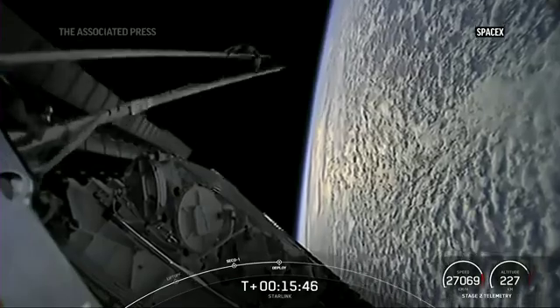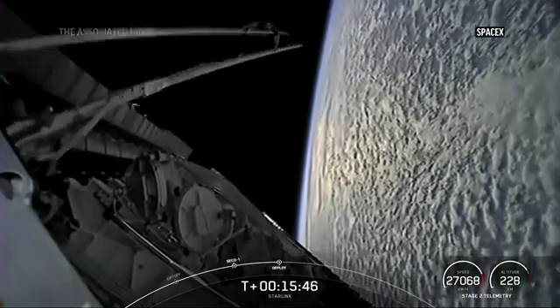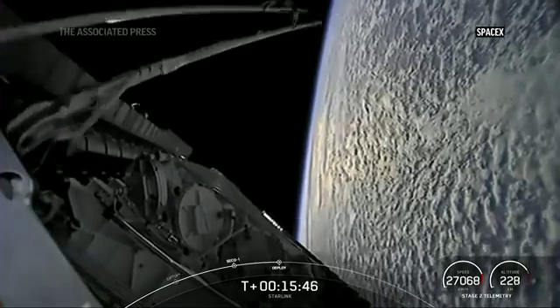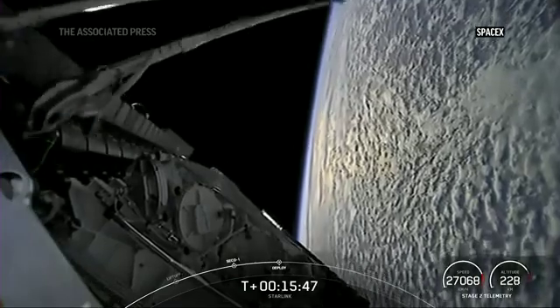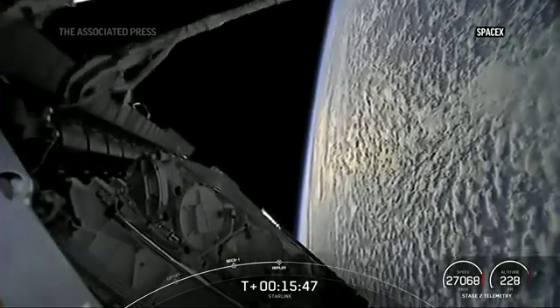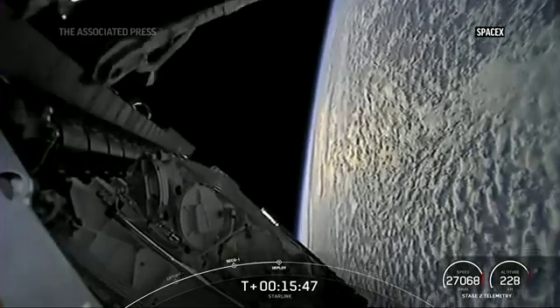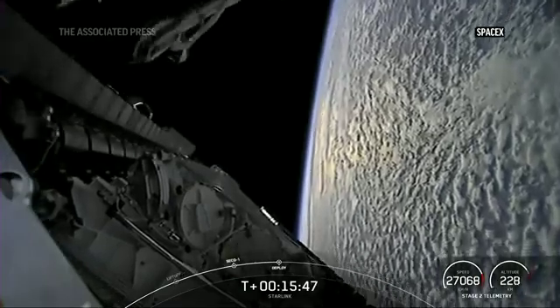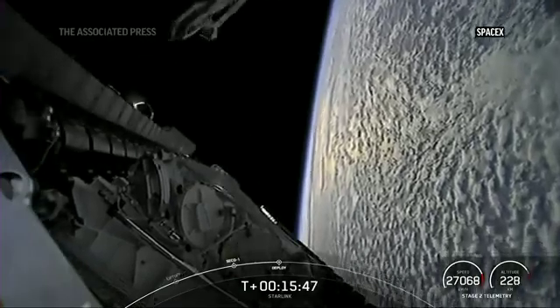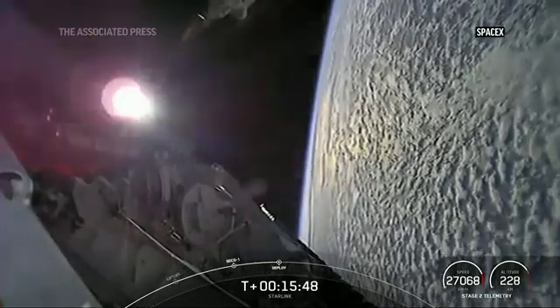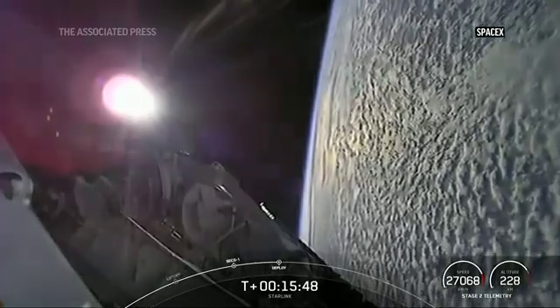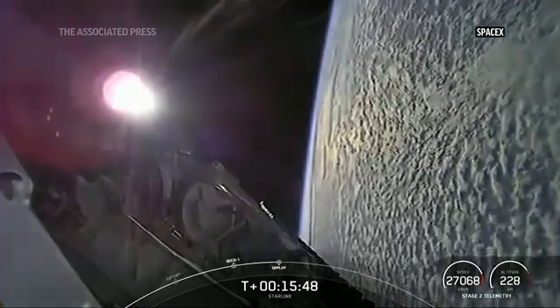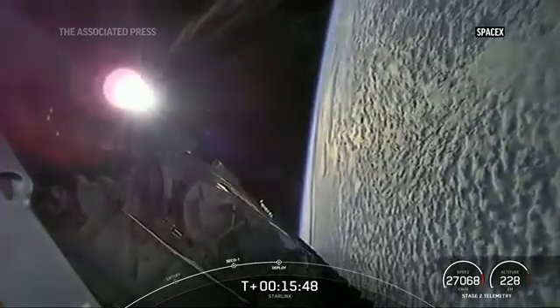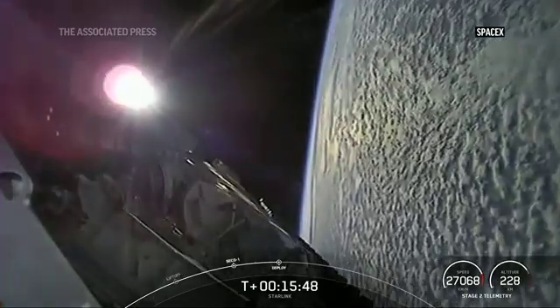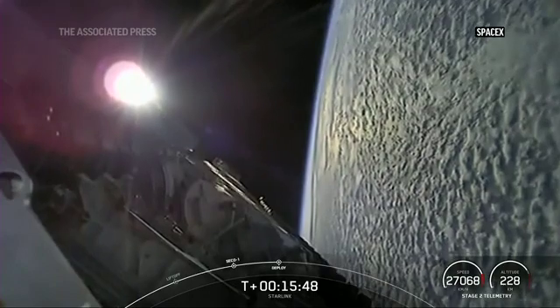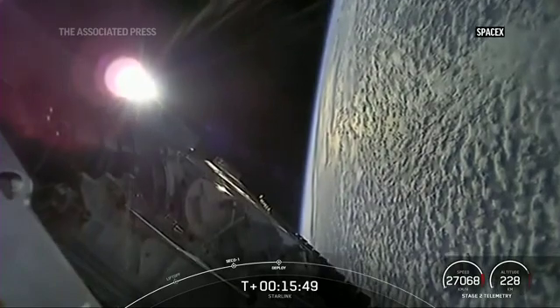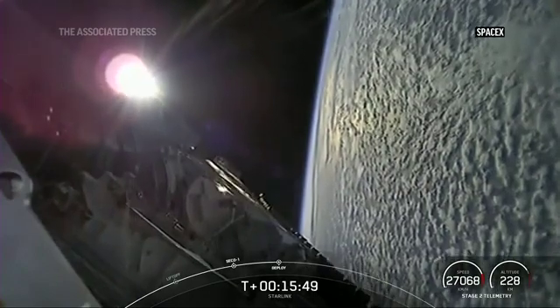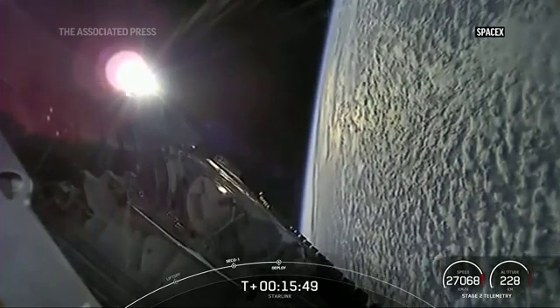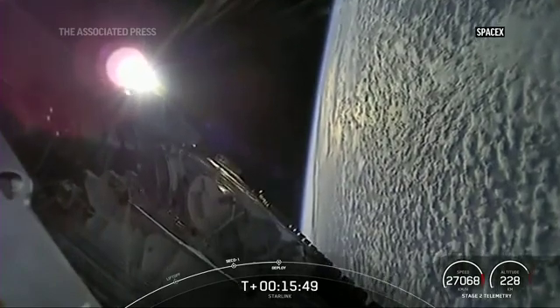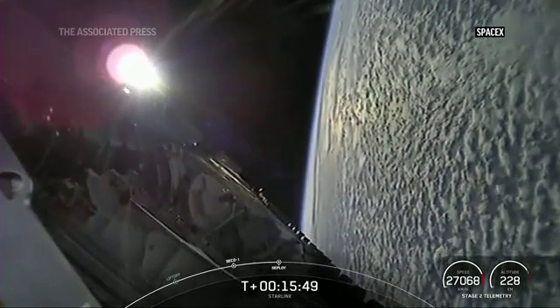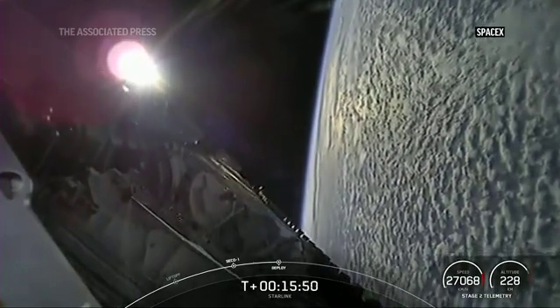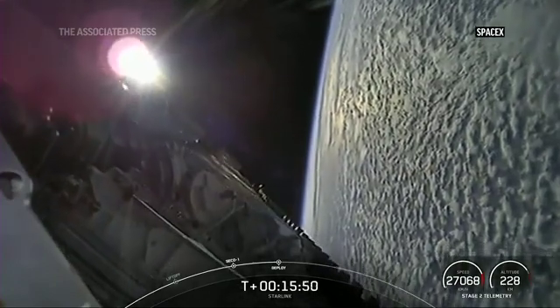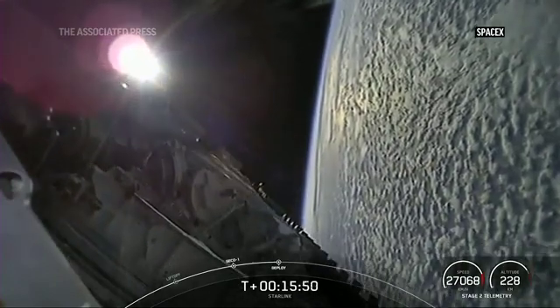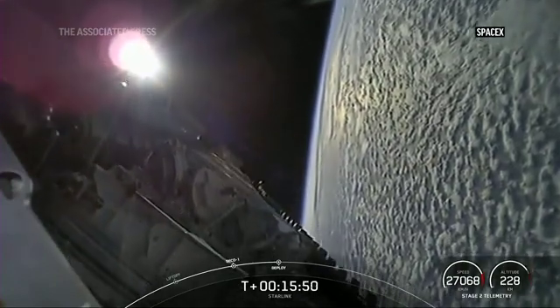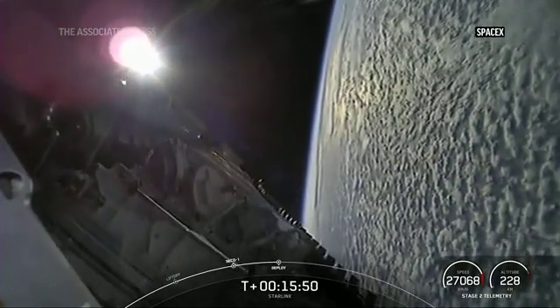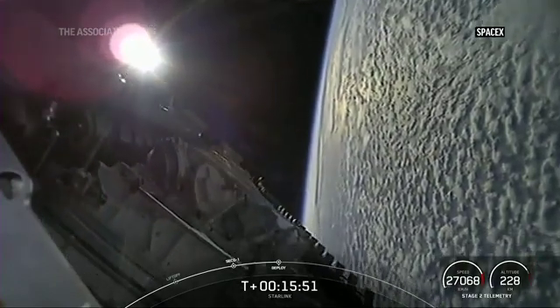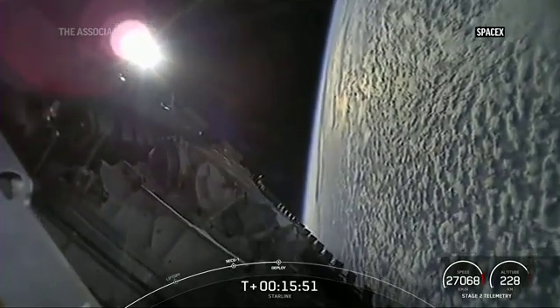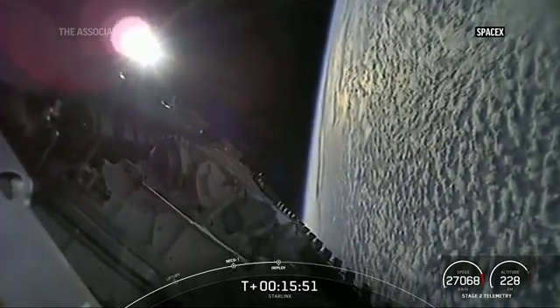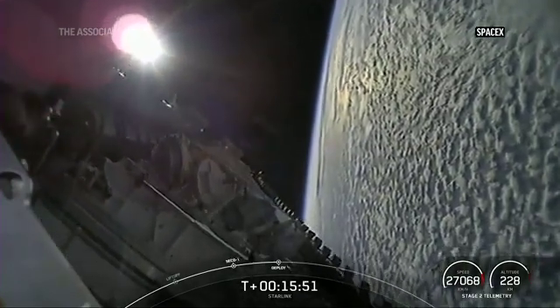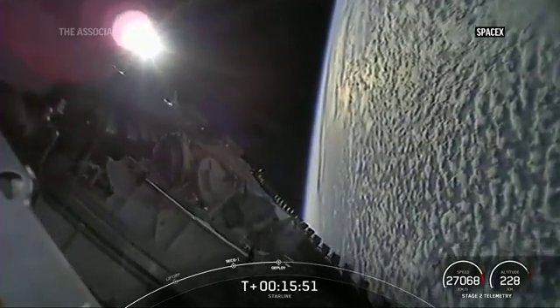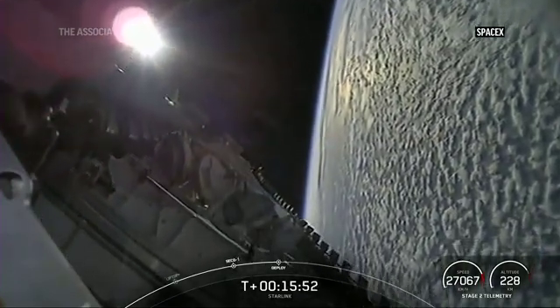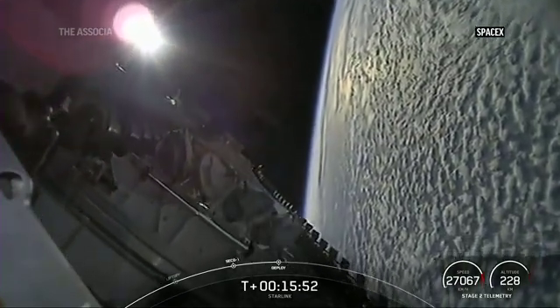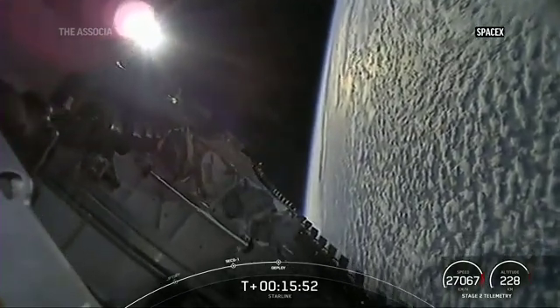Starlink deploy confirmed. You can see we did have successful deployment of our Starlink satellites here.